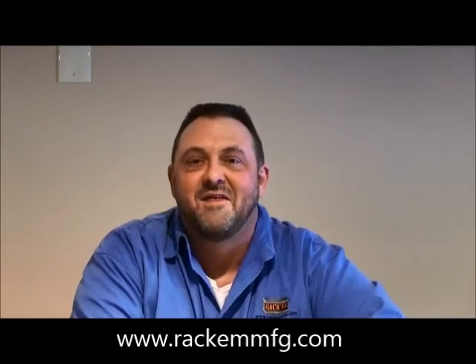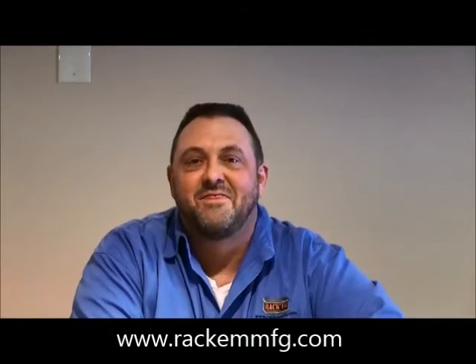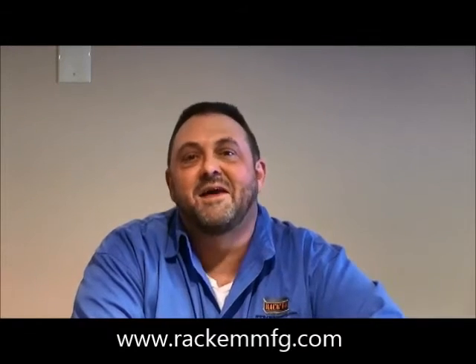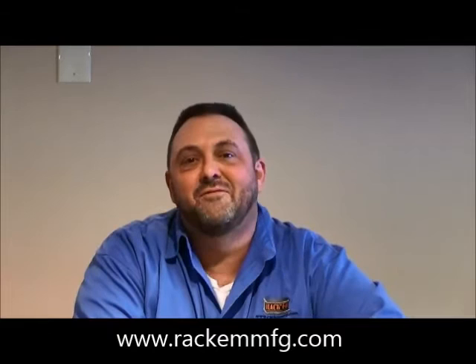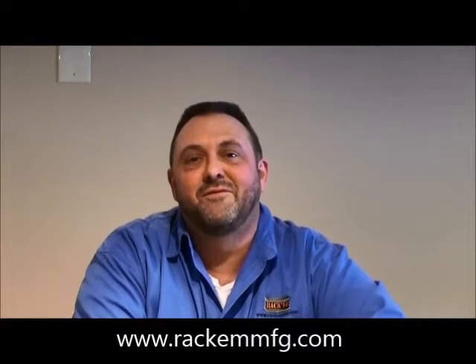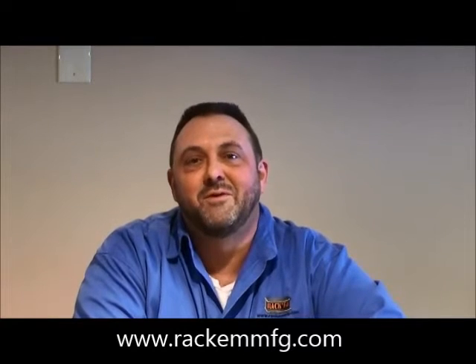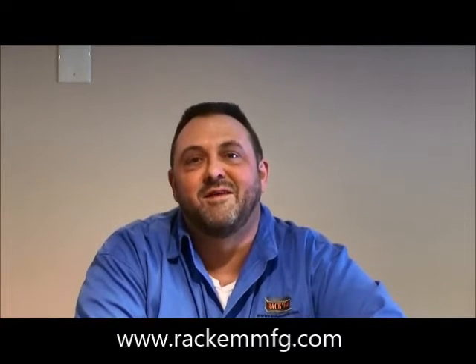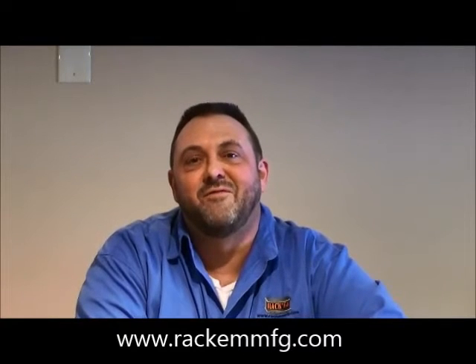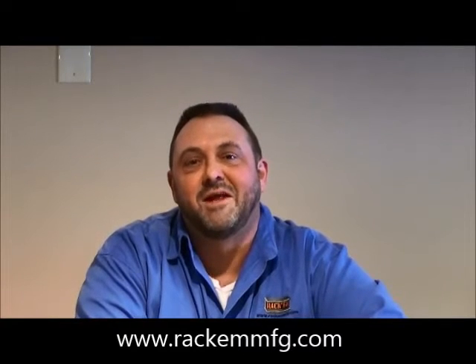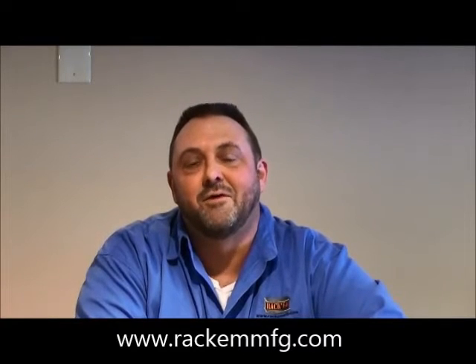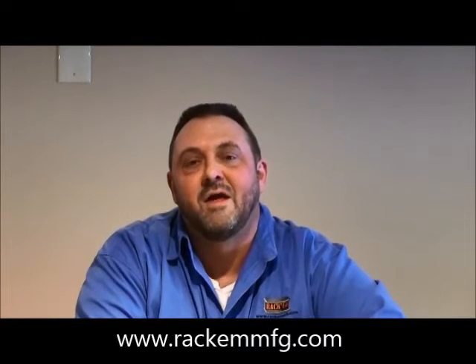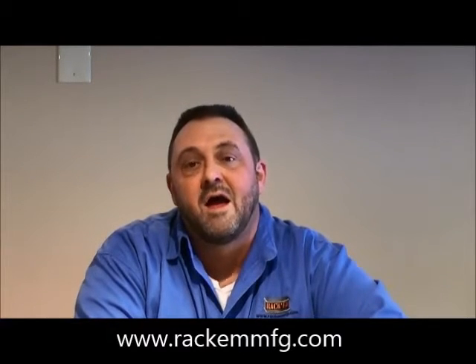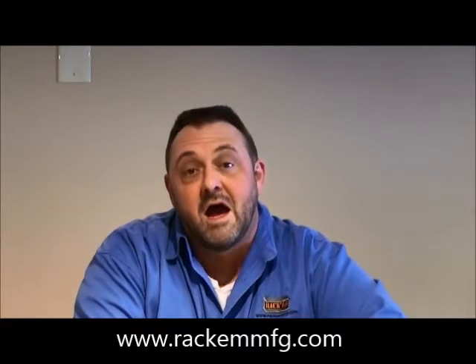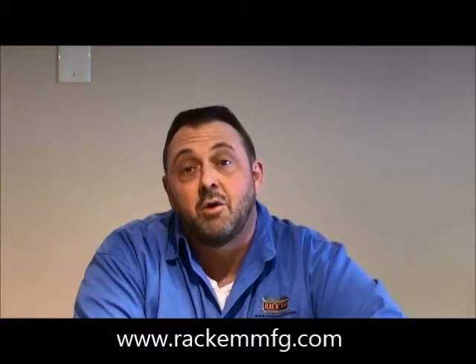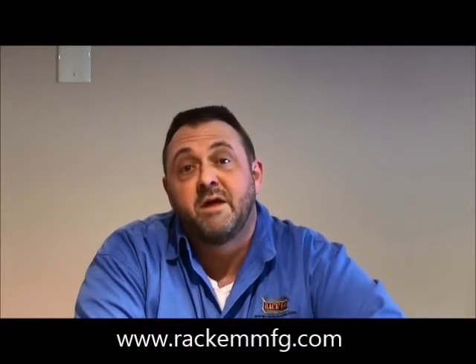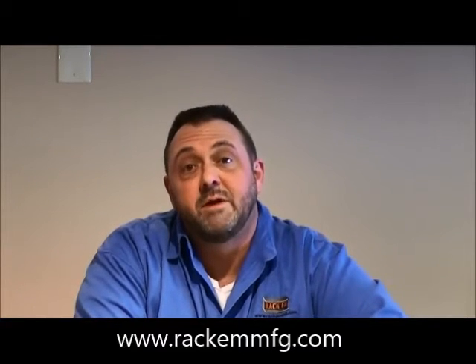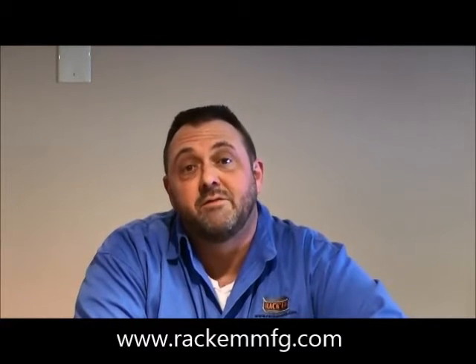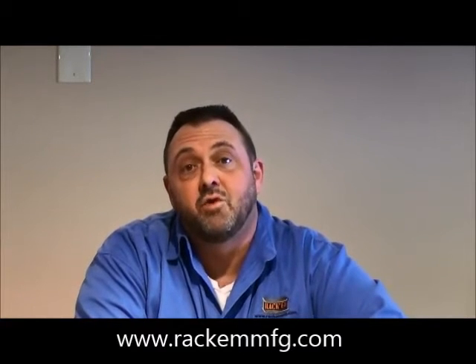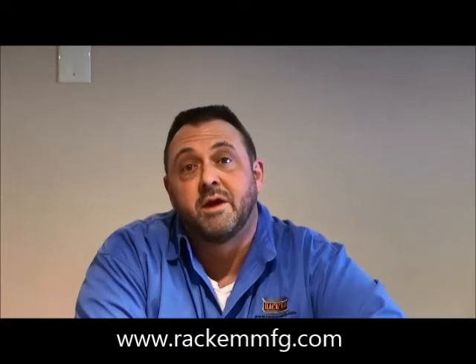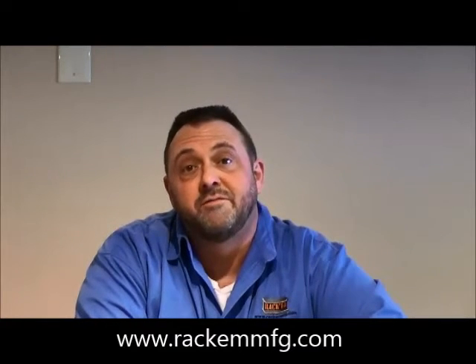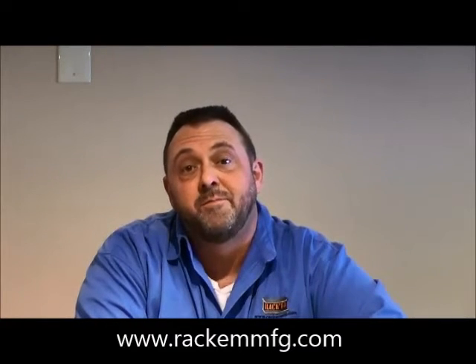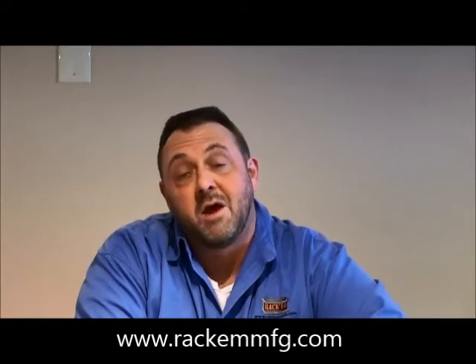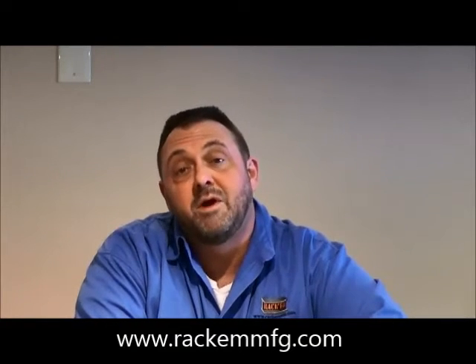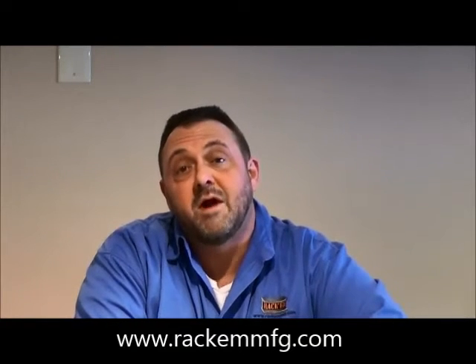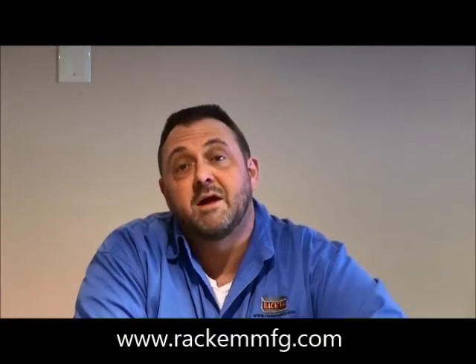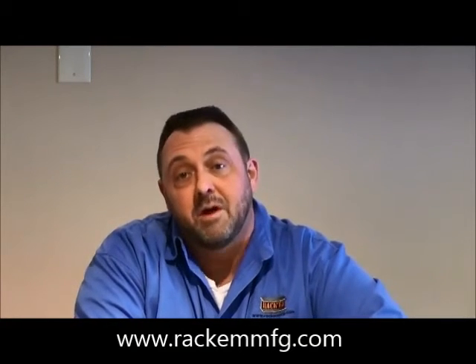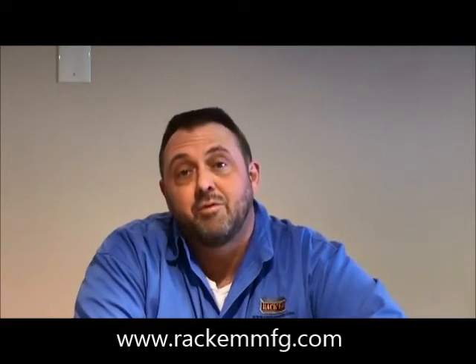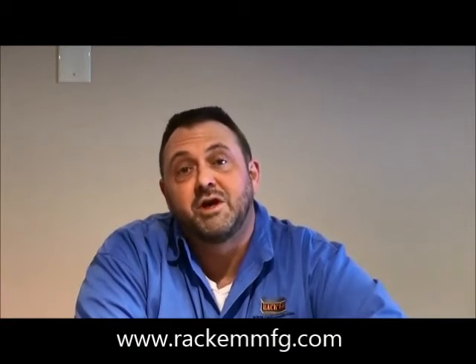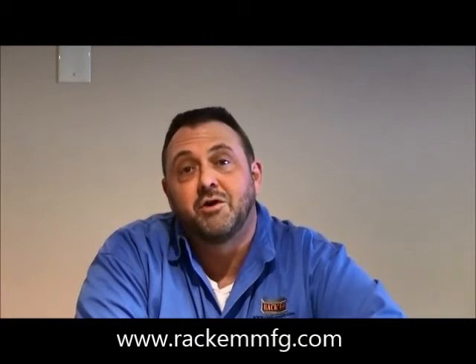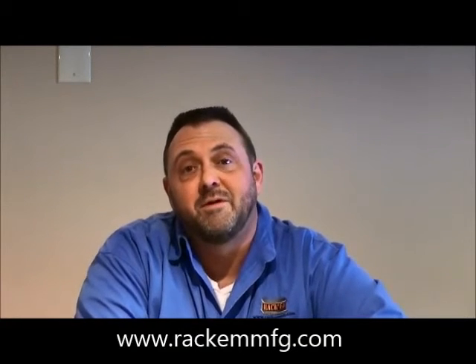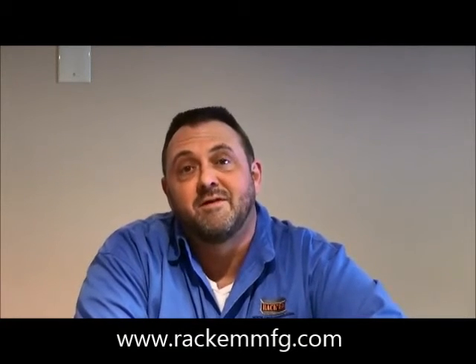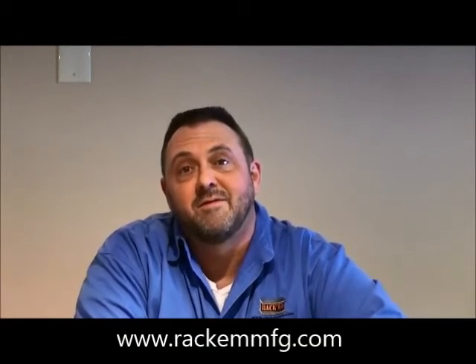Thank you for viewing these videos. I hope they've been informative, and we at Rackham appreciate your business.